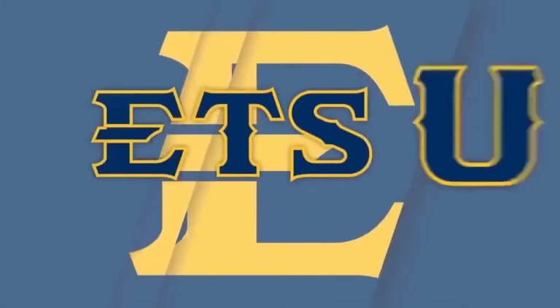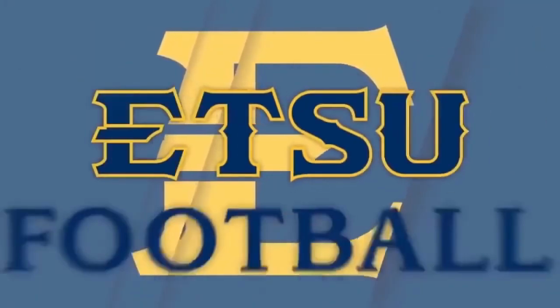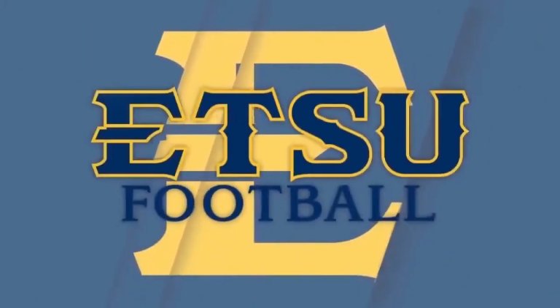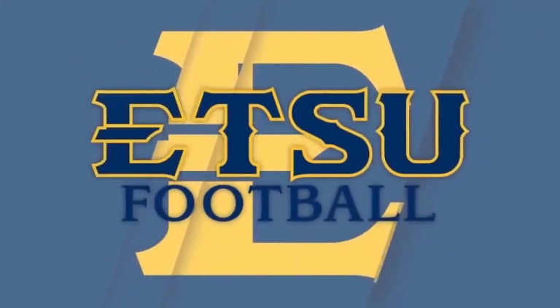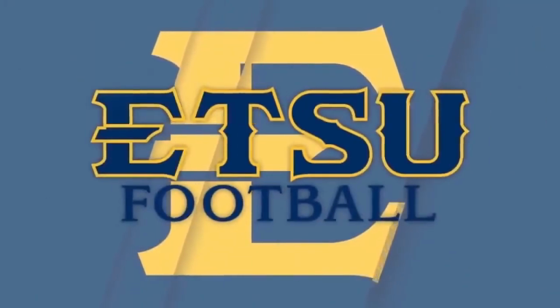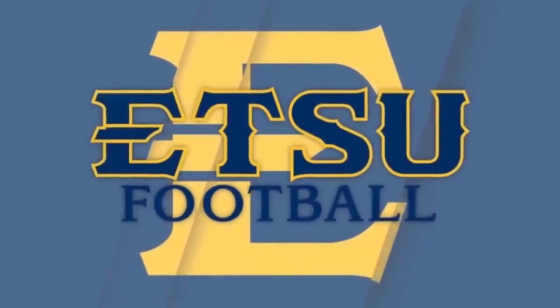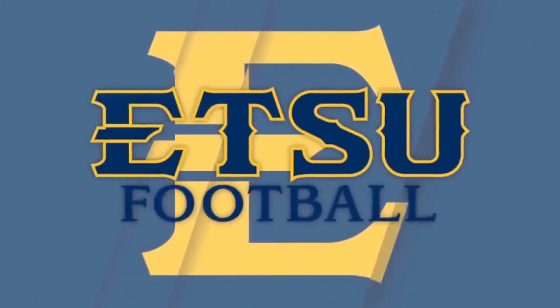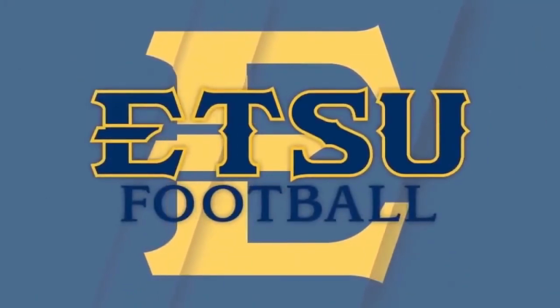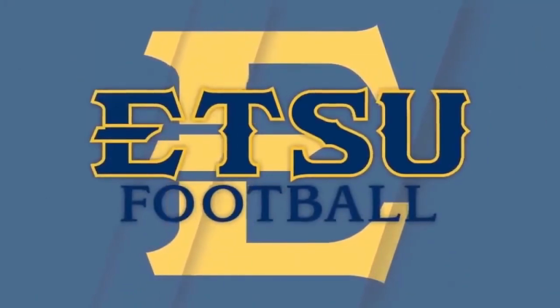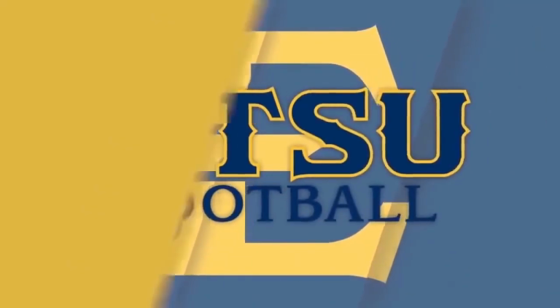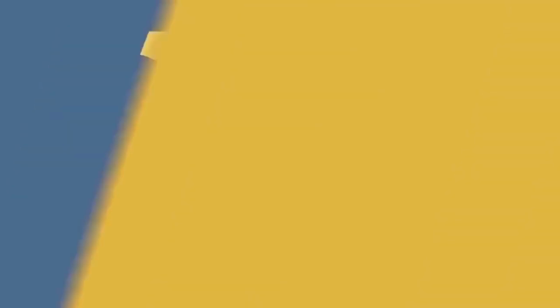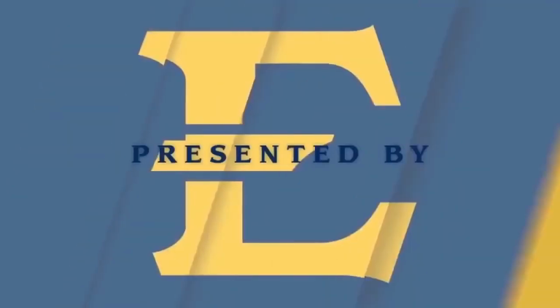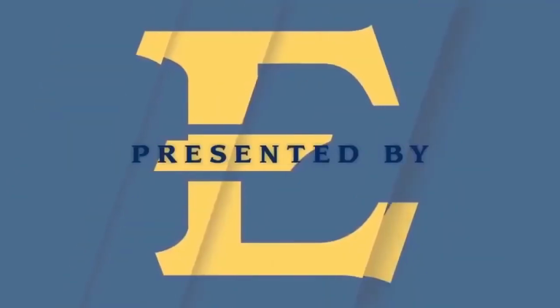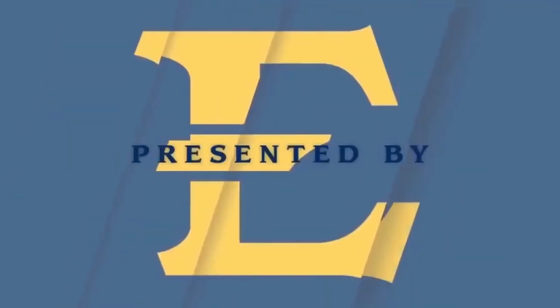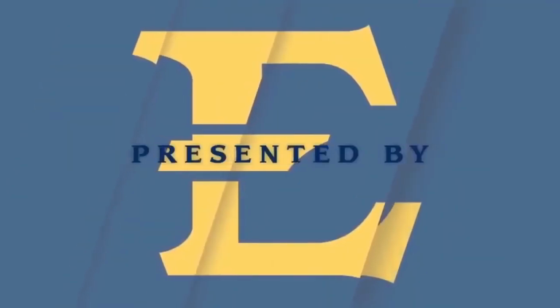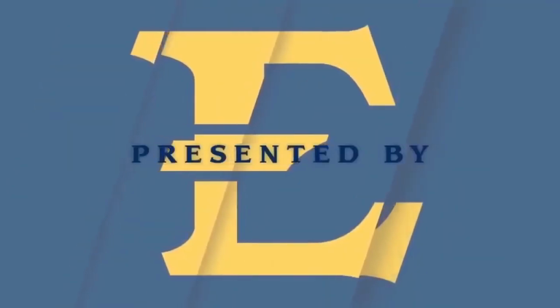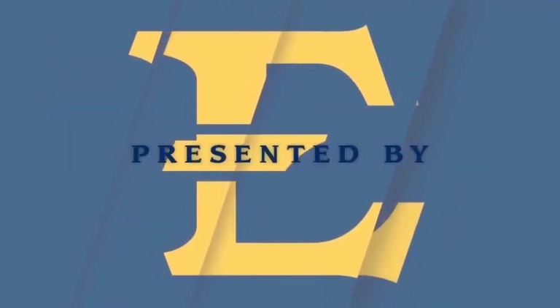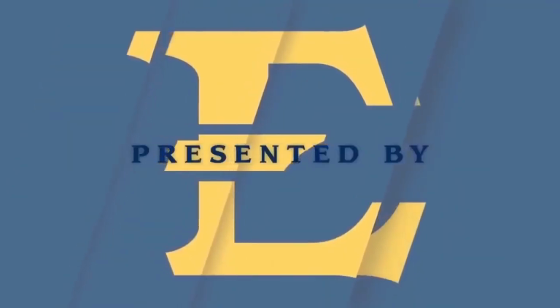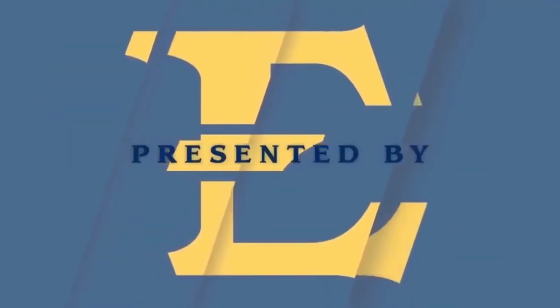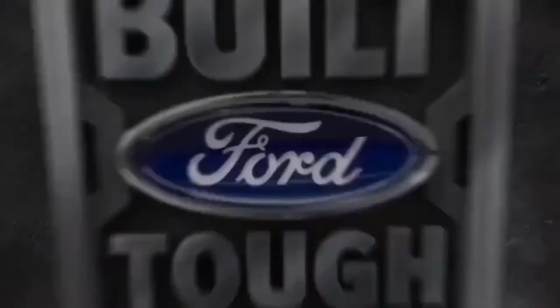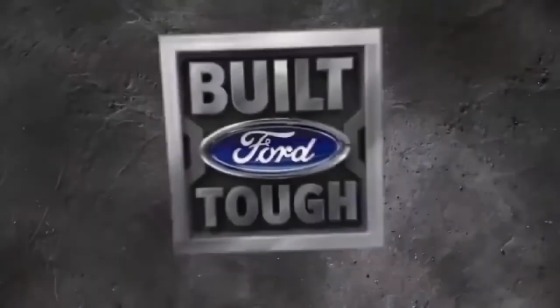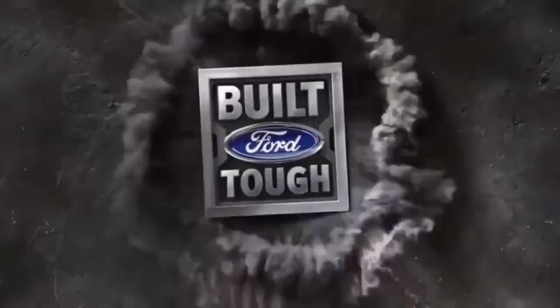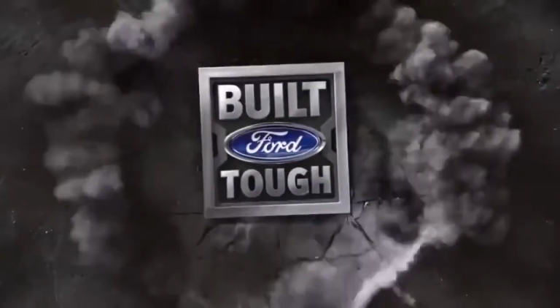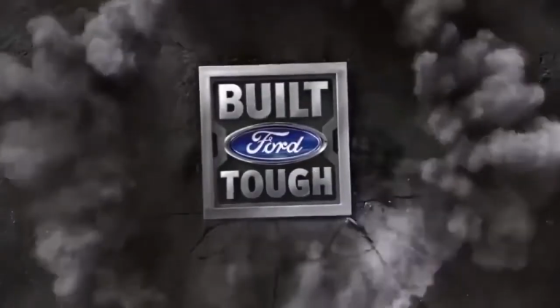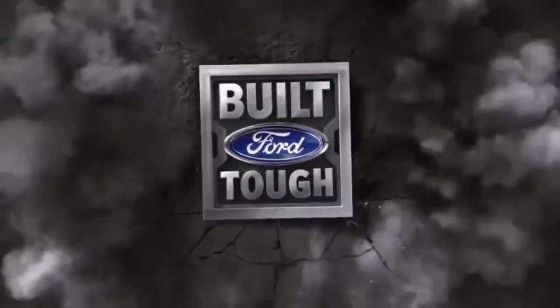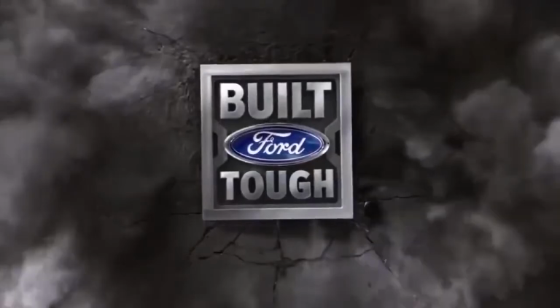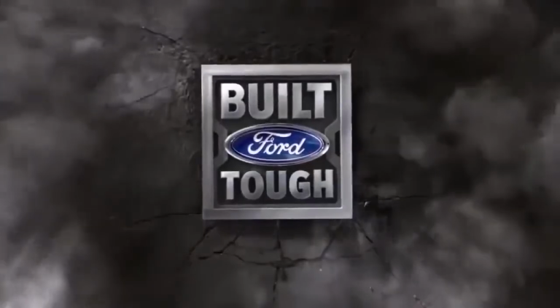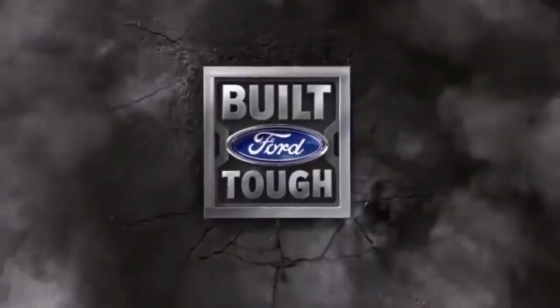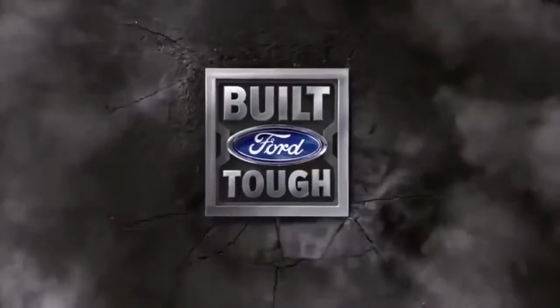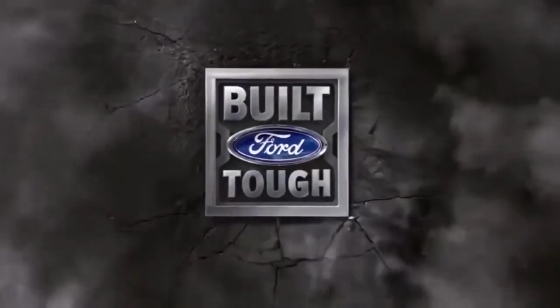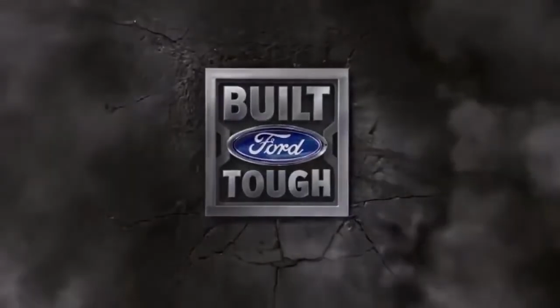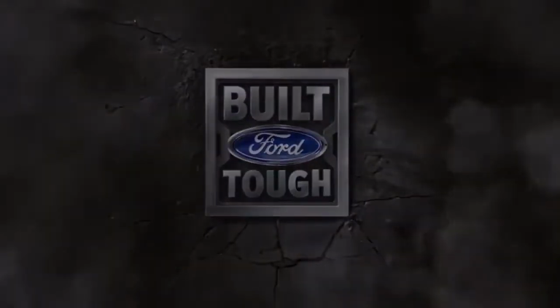This is ETSU football, presented by Ford. Built for tough.